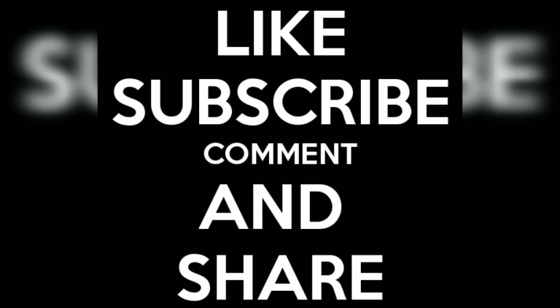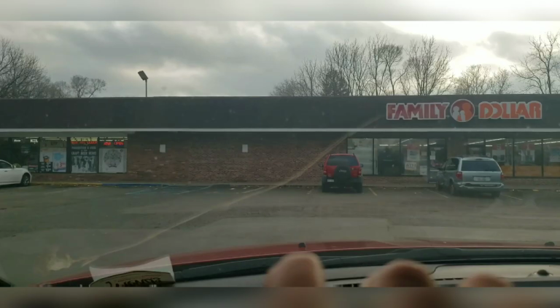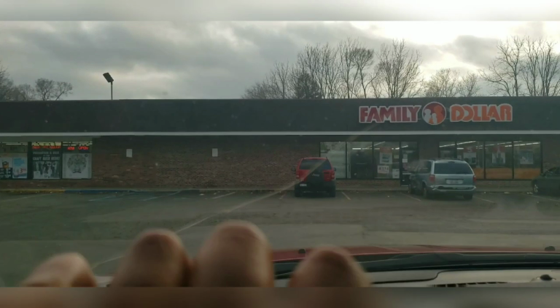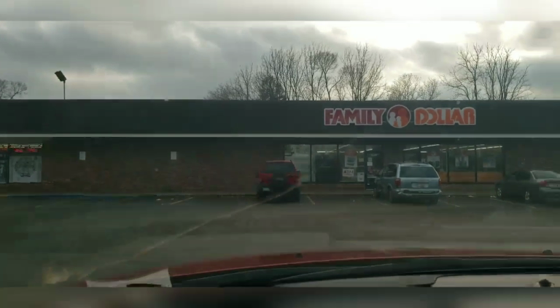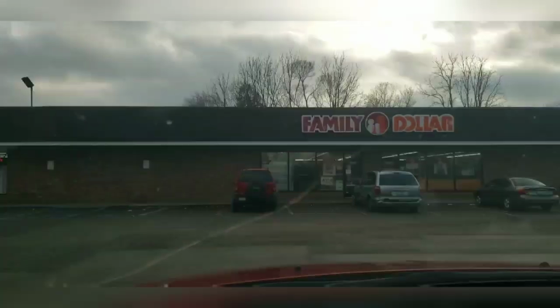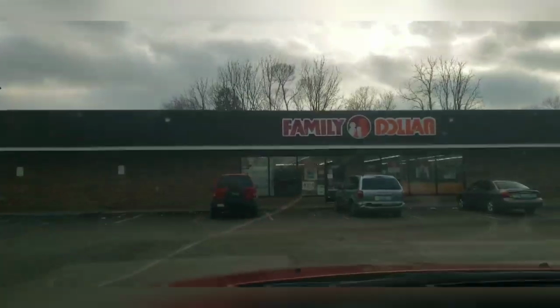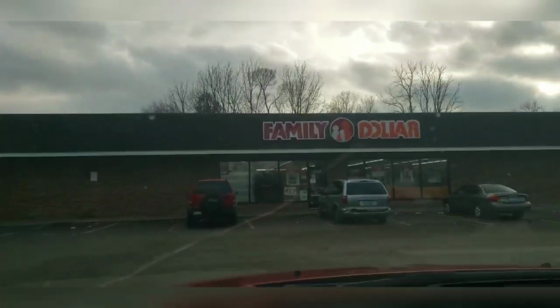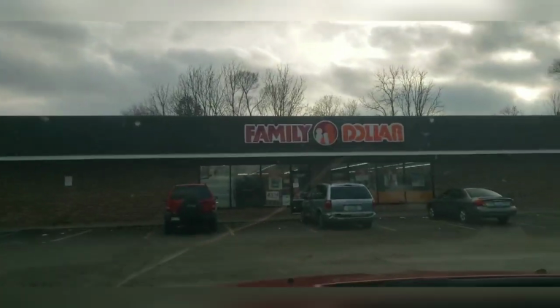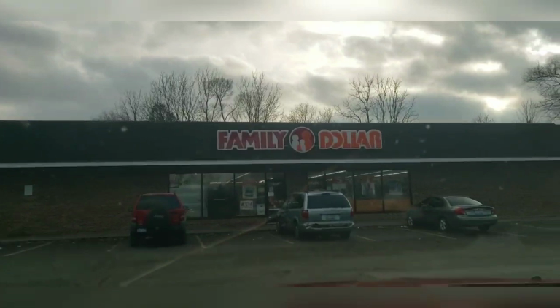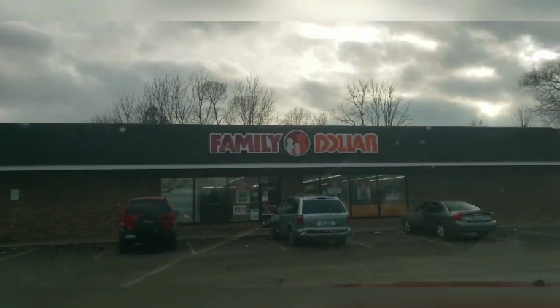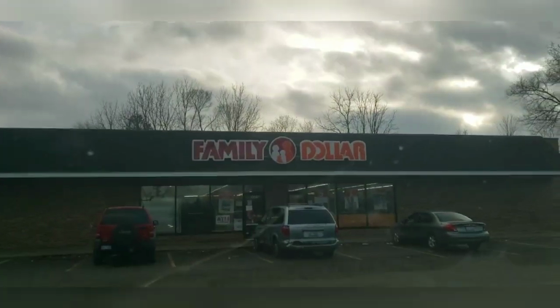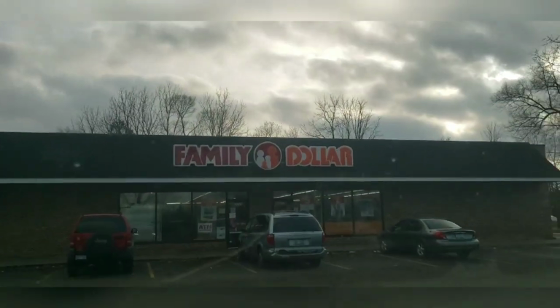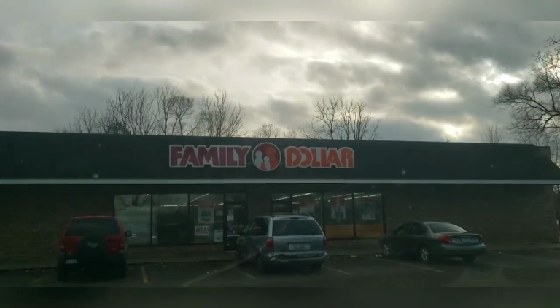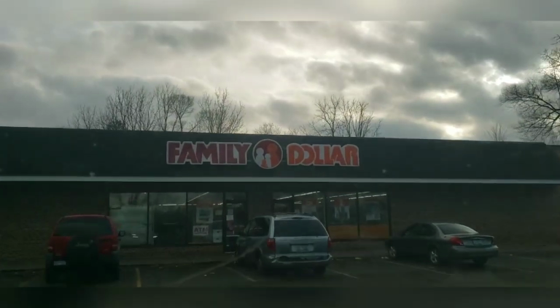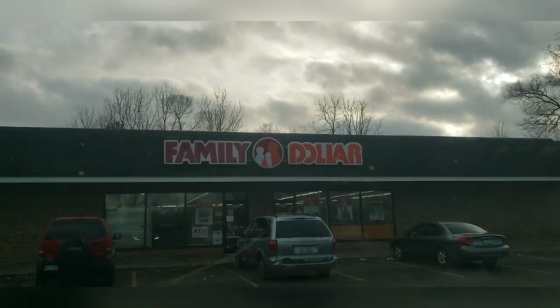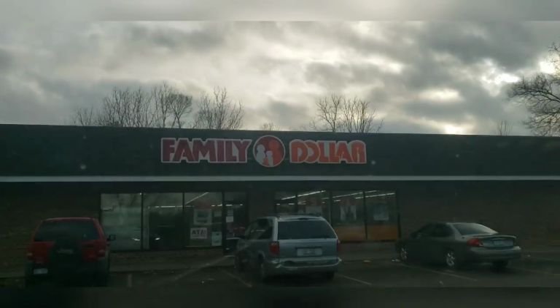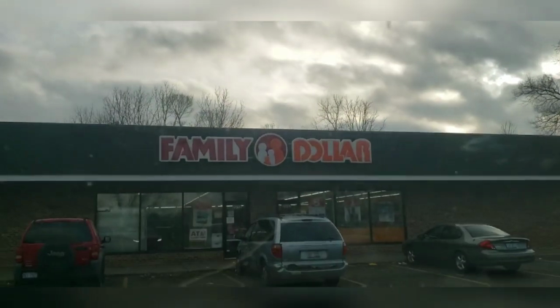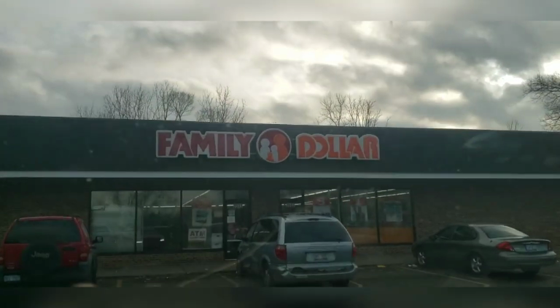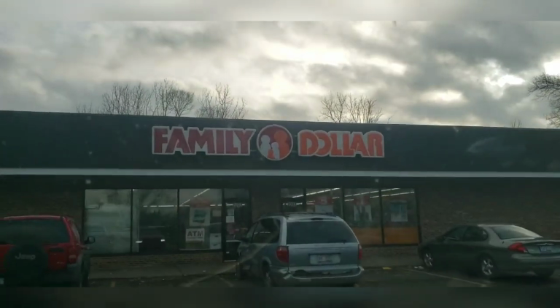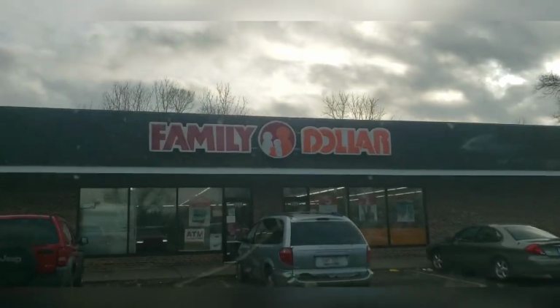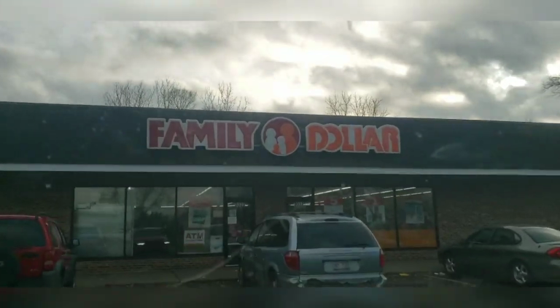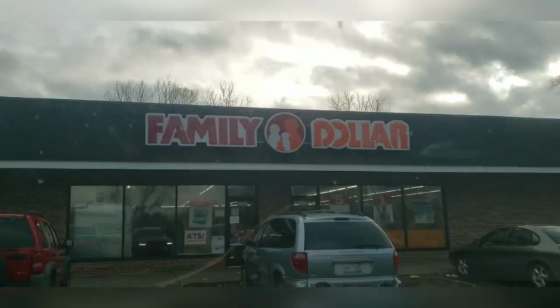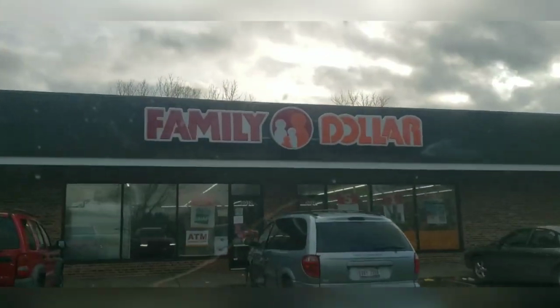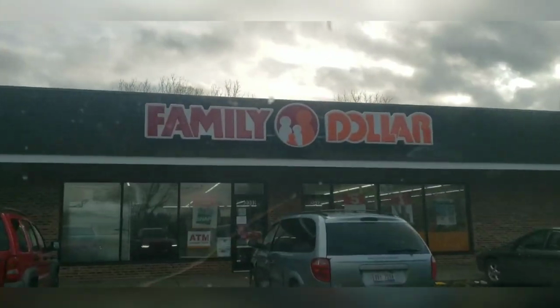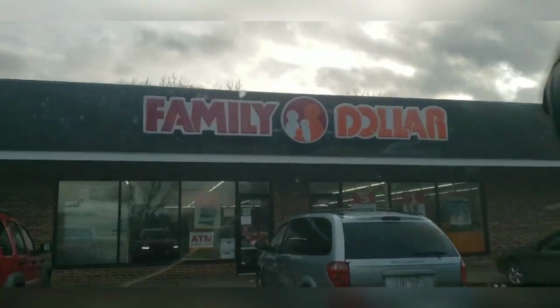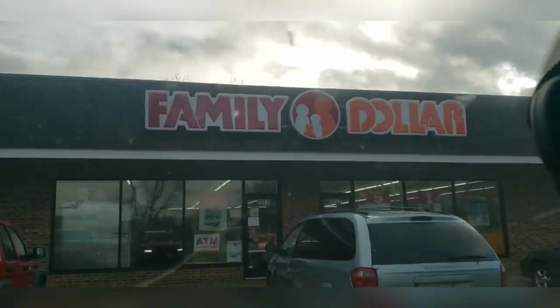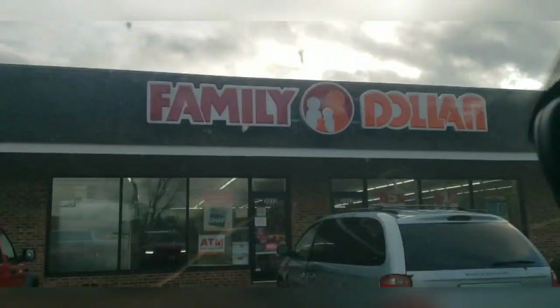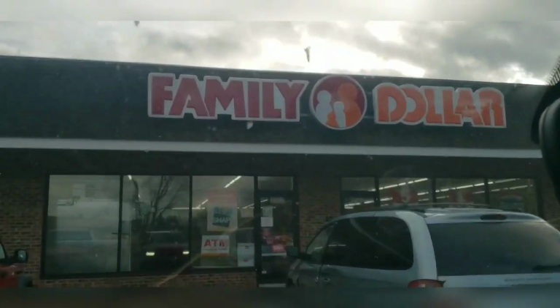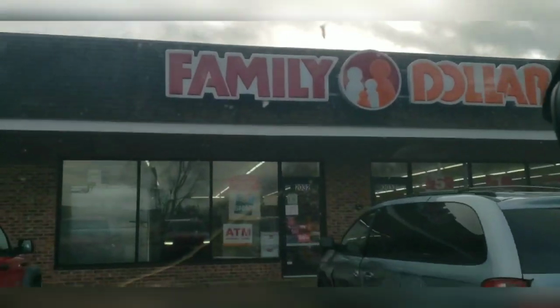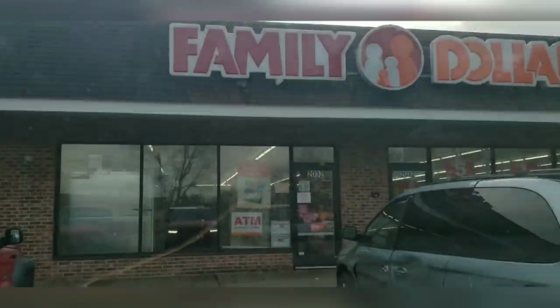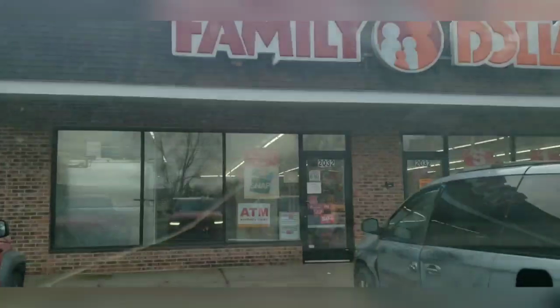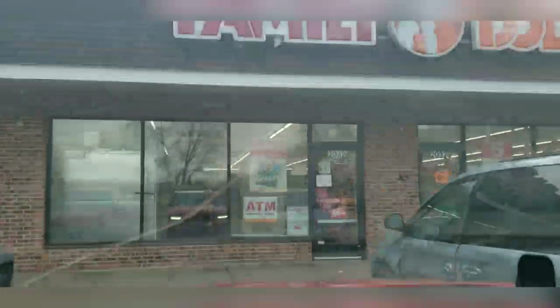For your family, I'm at Family Dollar y'all. Ready to execute on some of these high deals and steals, so stay tuned.